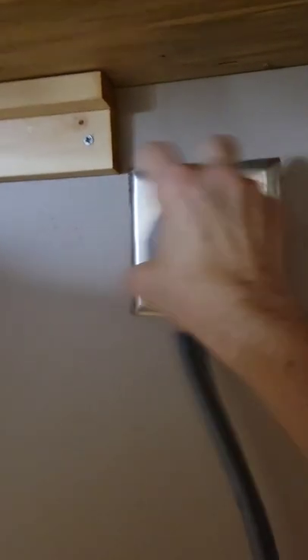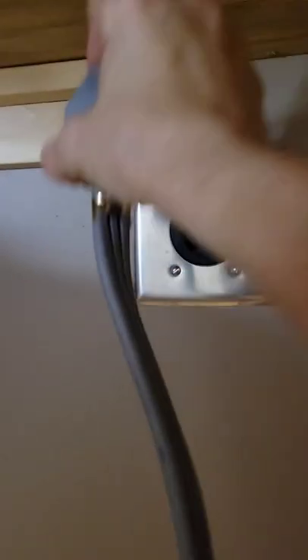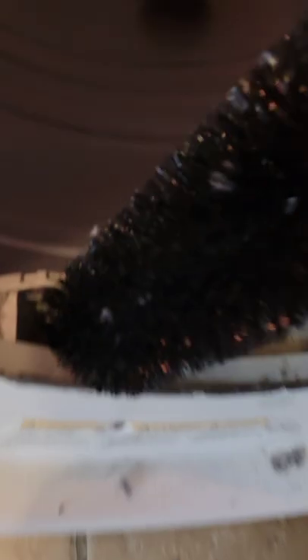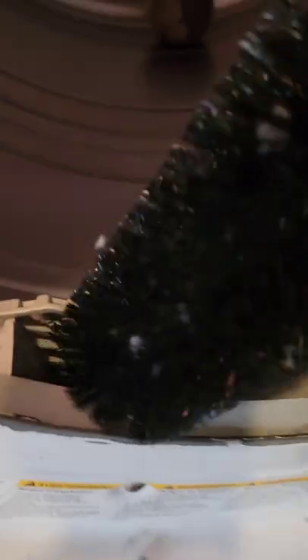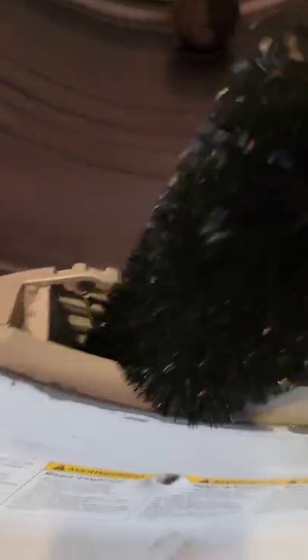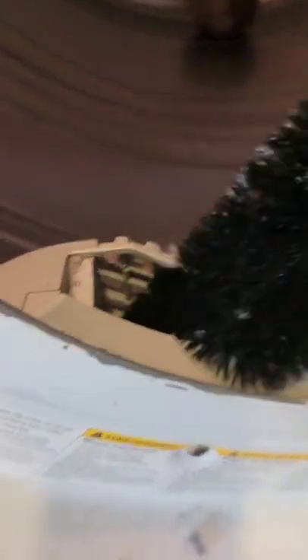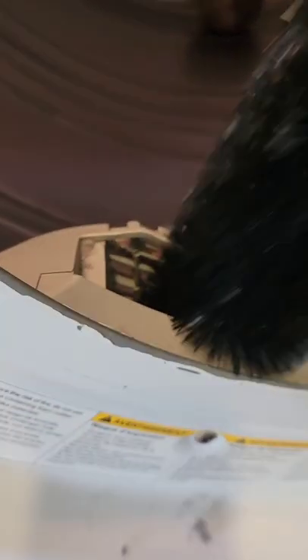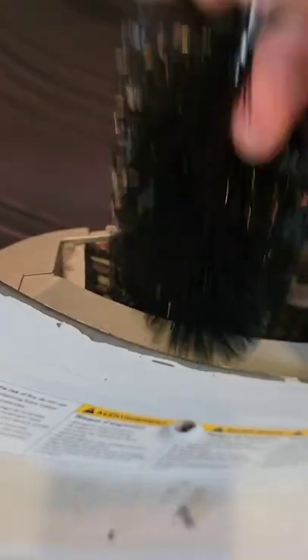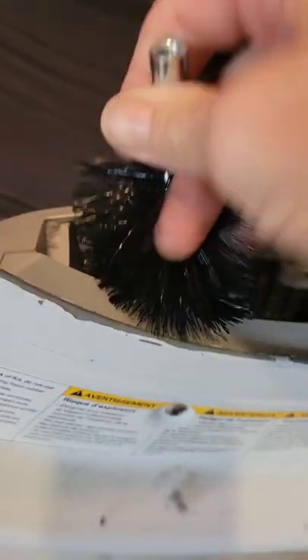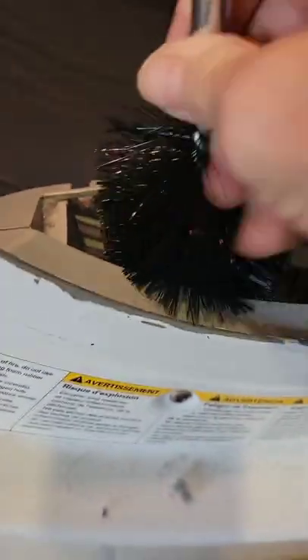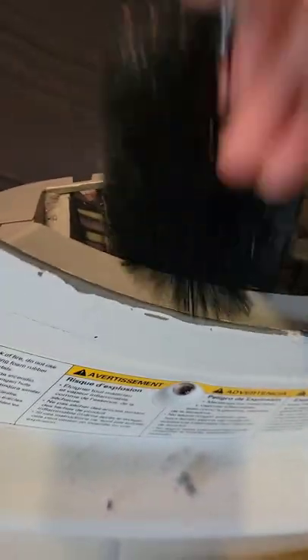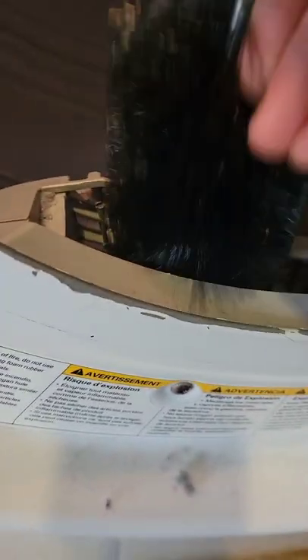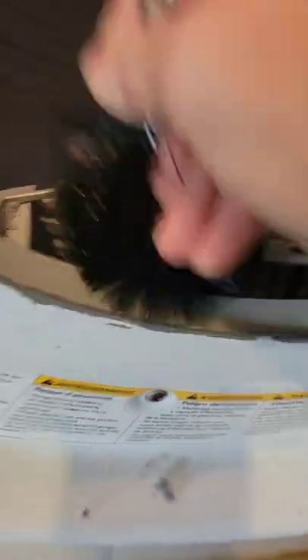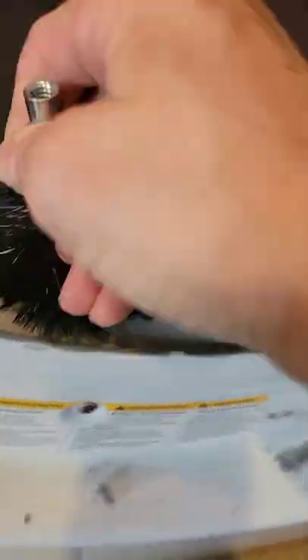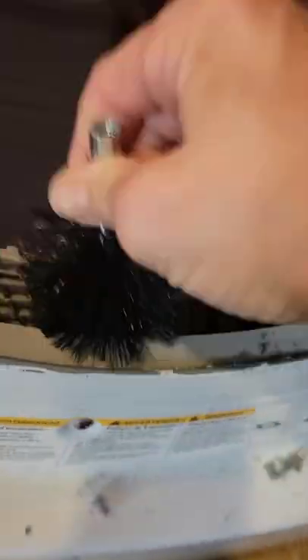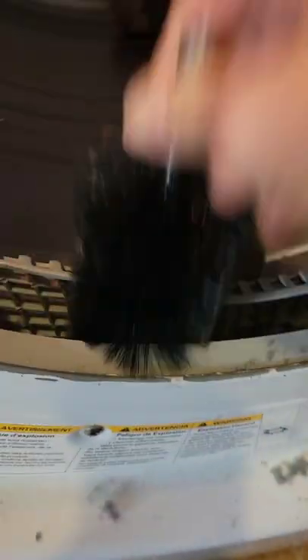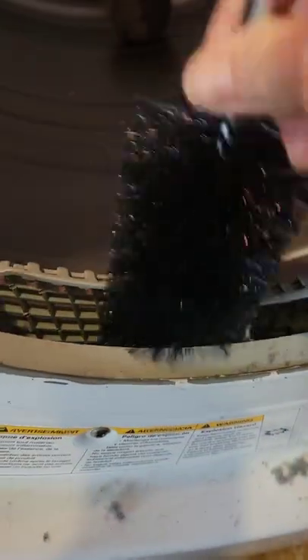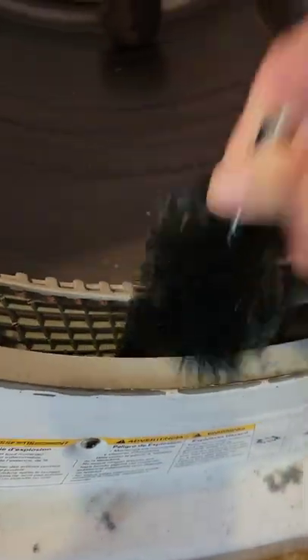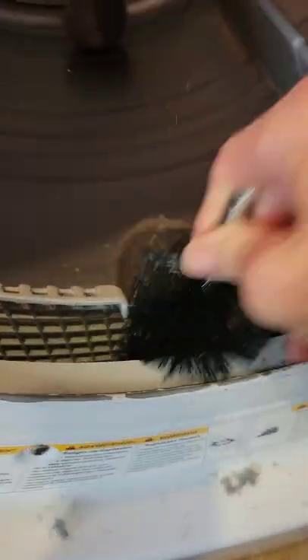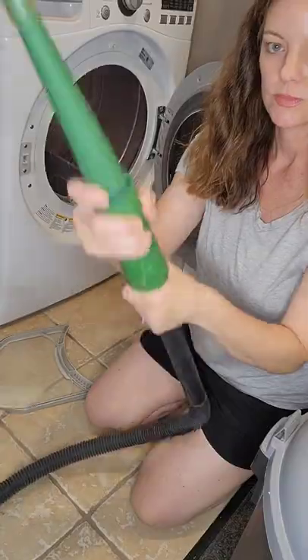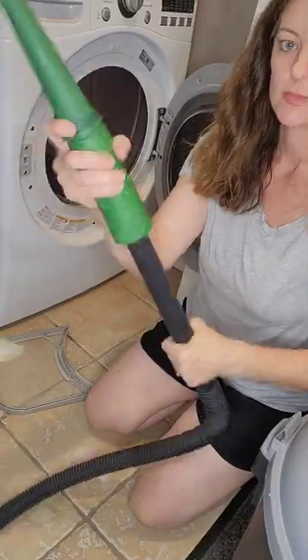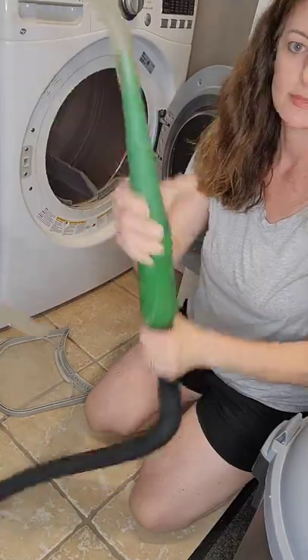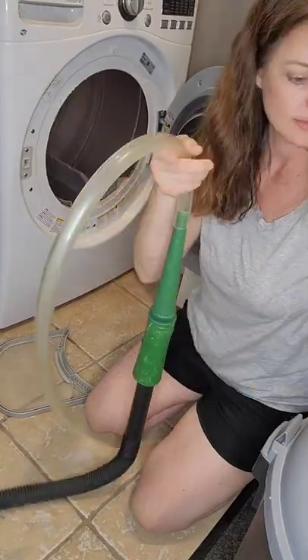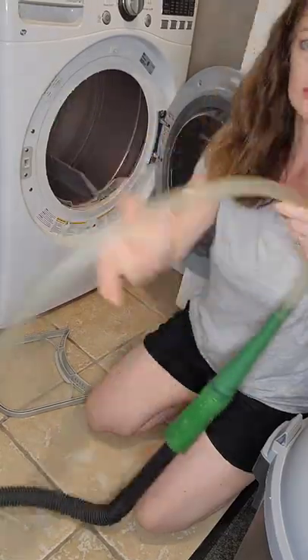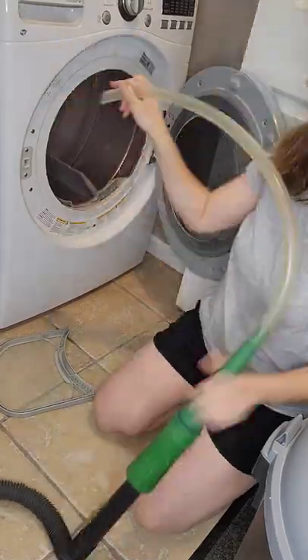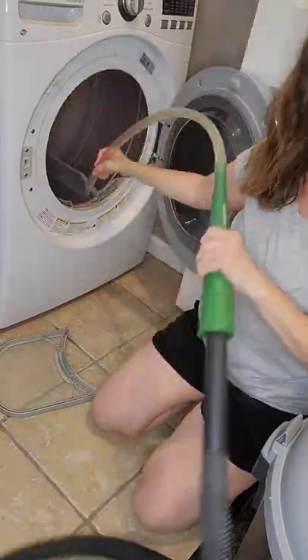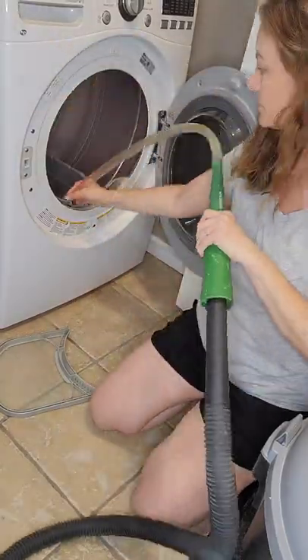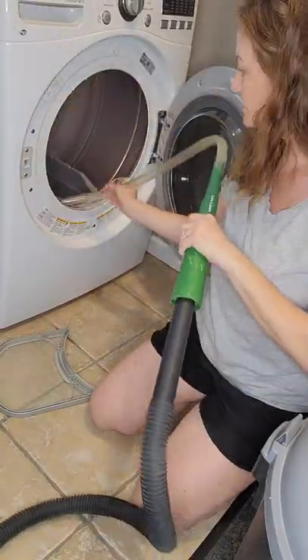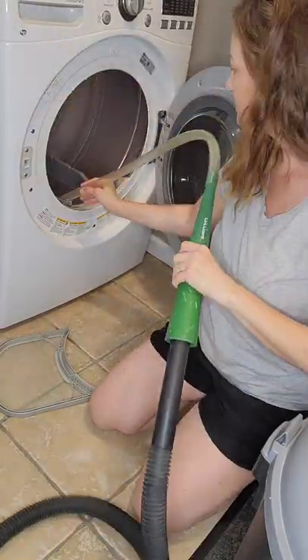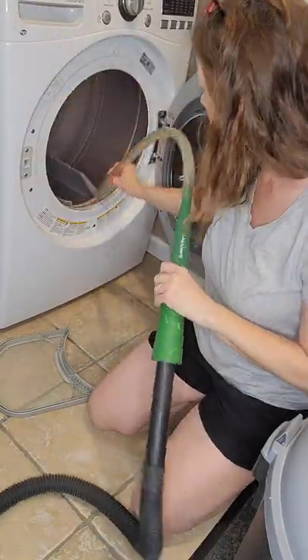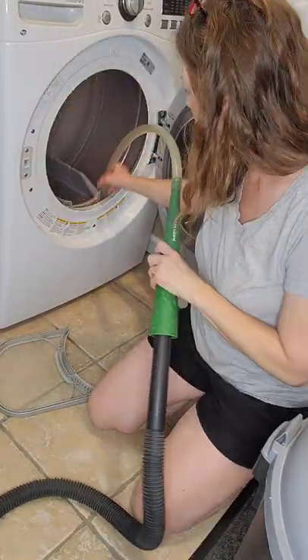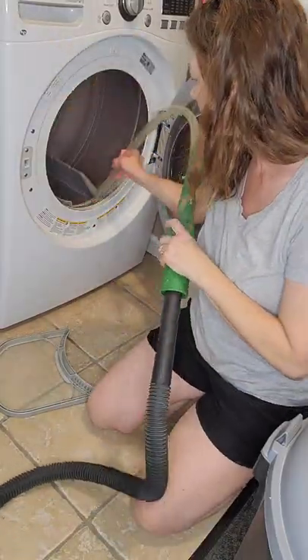First, unplug the dryer. Use this attachment to do a gentle sweep of the inside of this area, then we're going to vacuum it up.